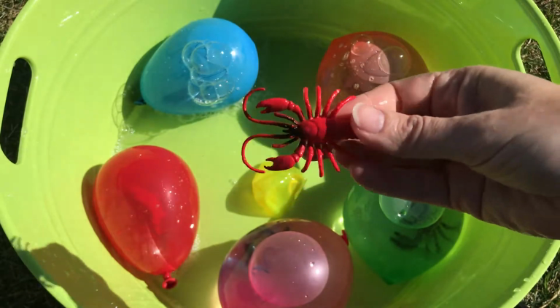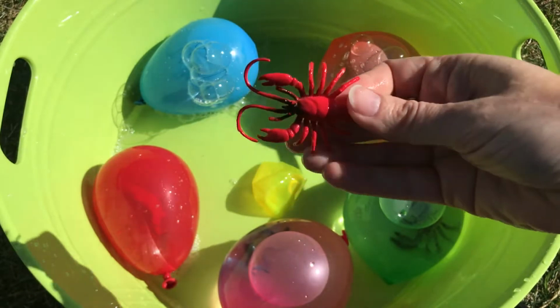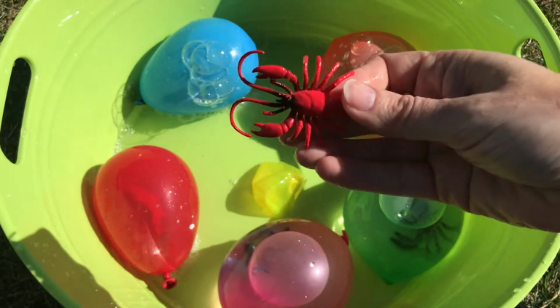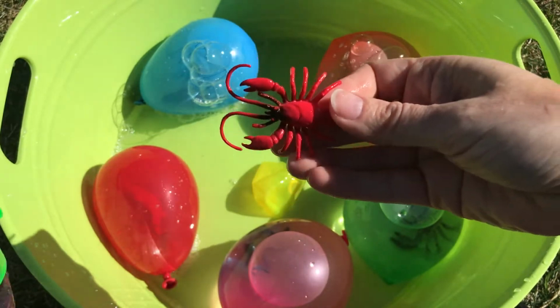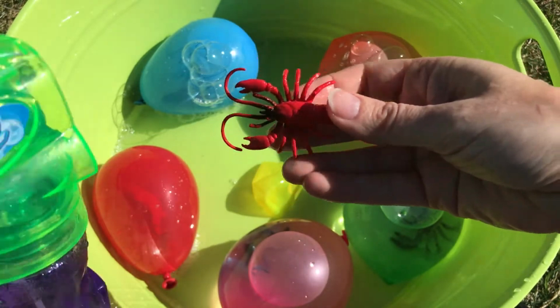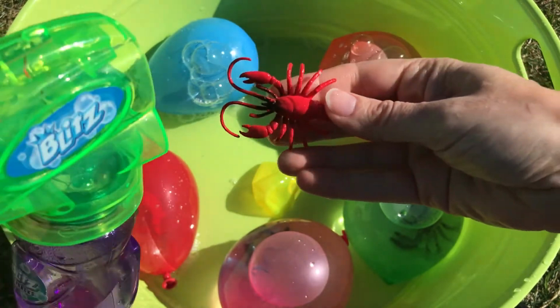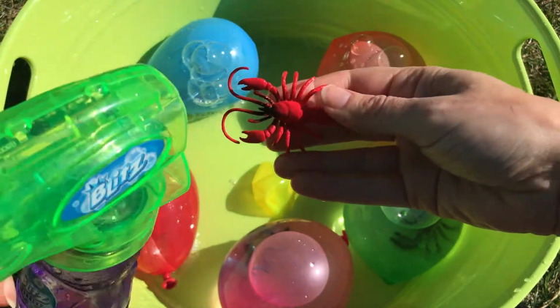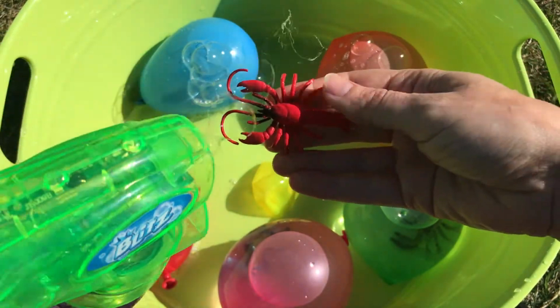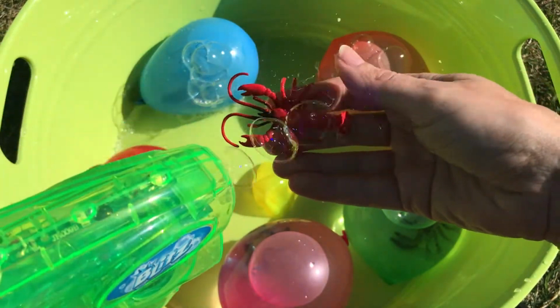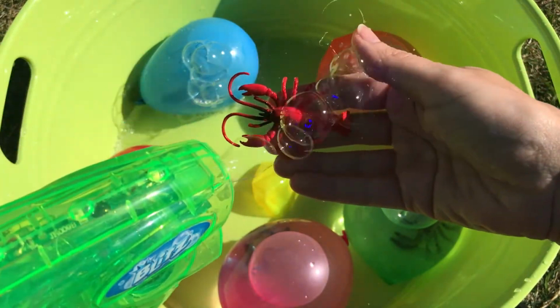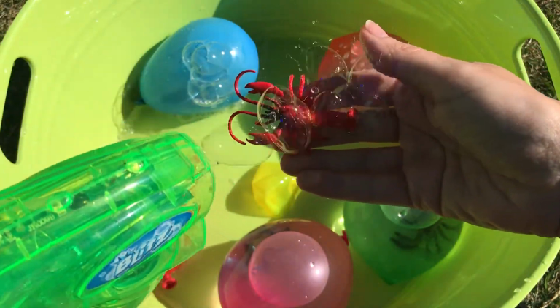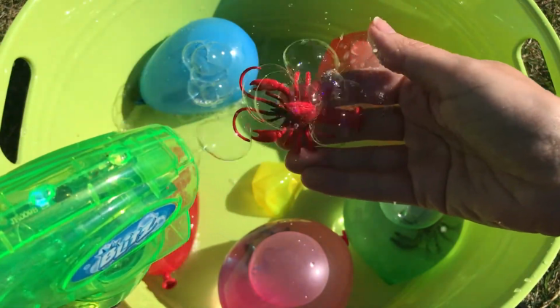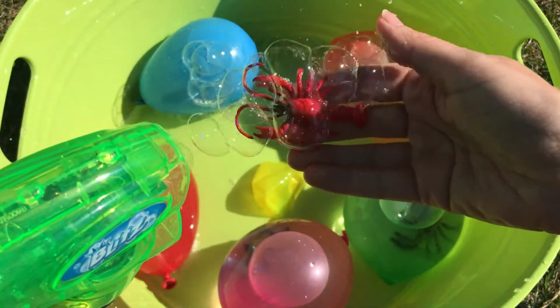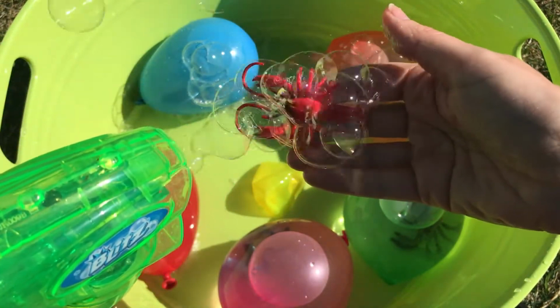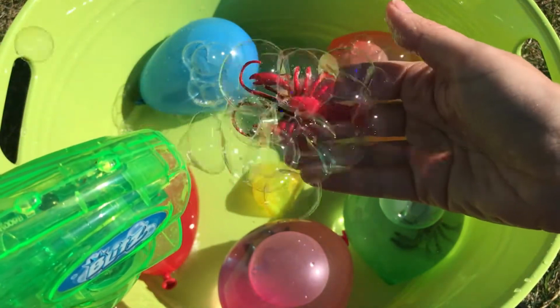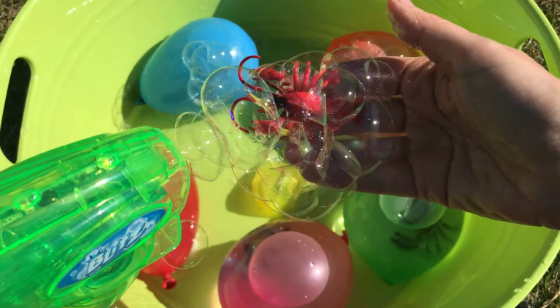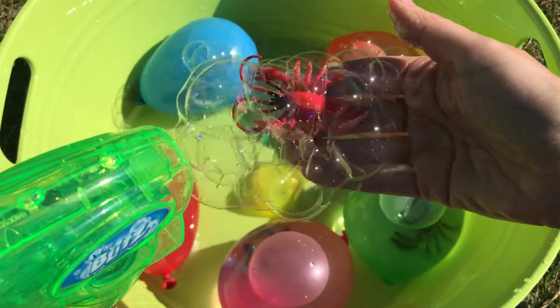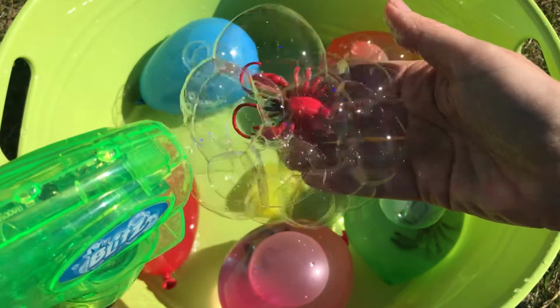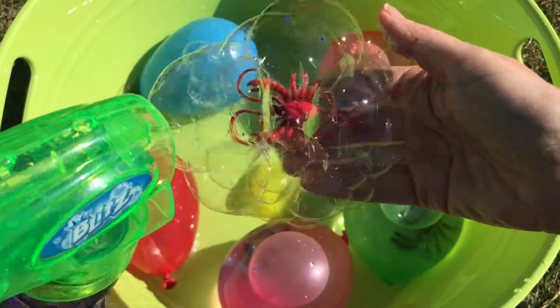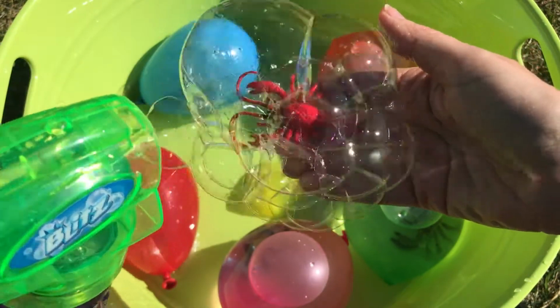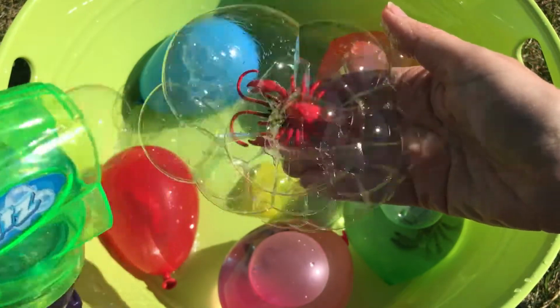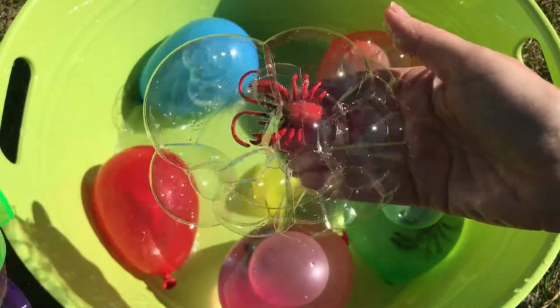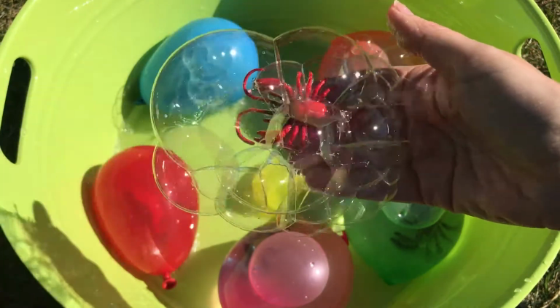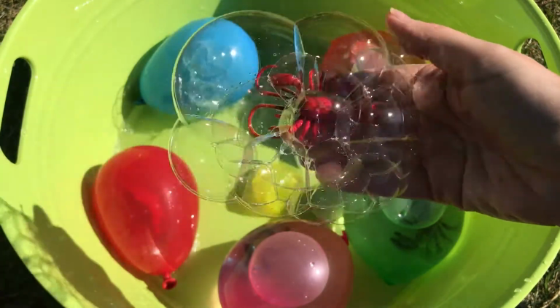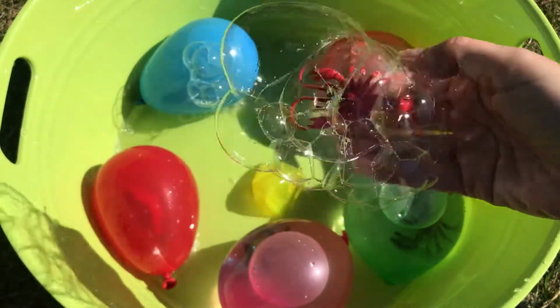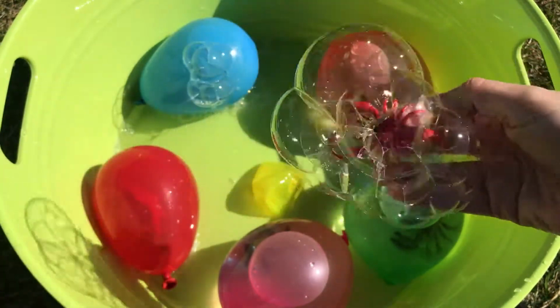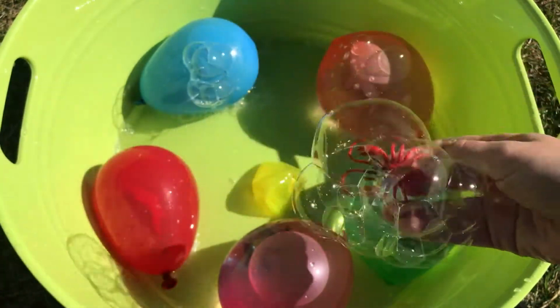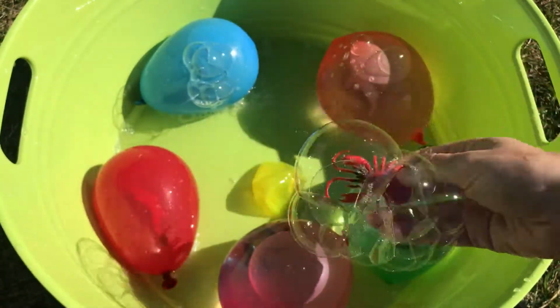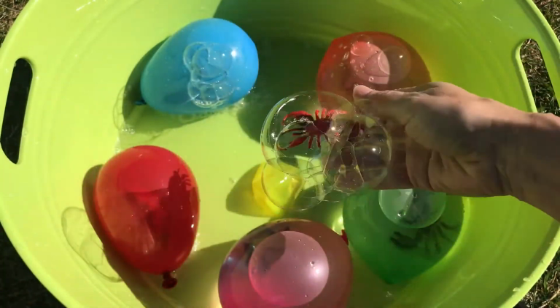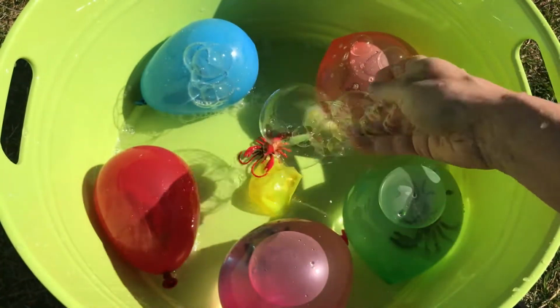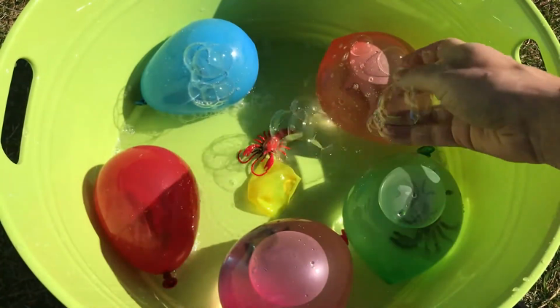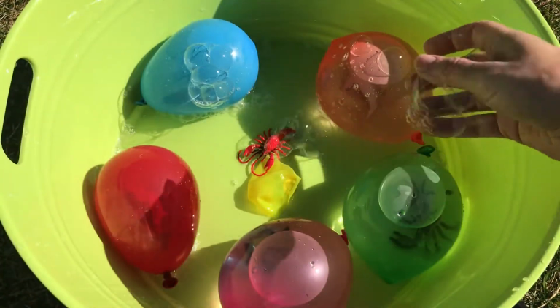Let's spray him with some bubbles. There we go. Now throw him in the bucket.